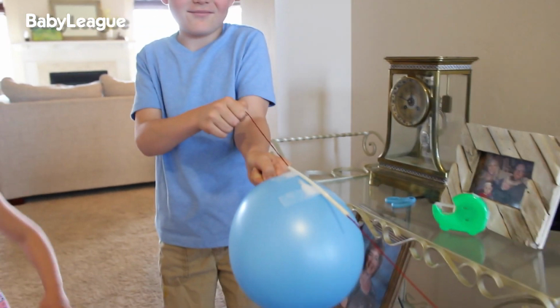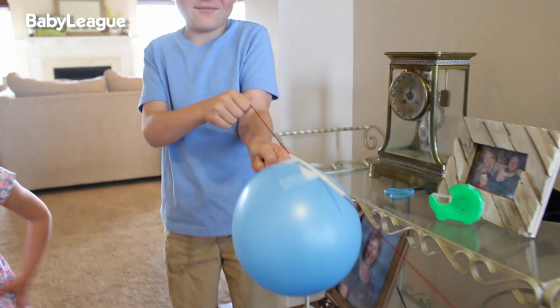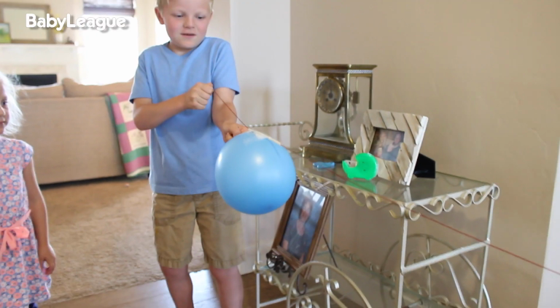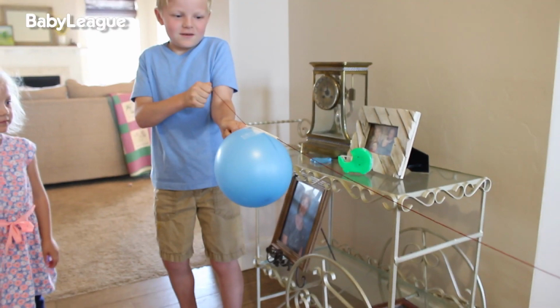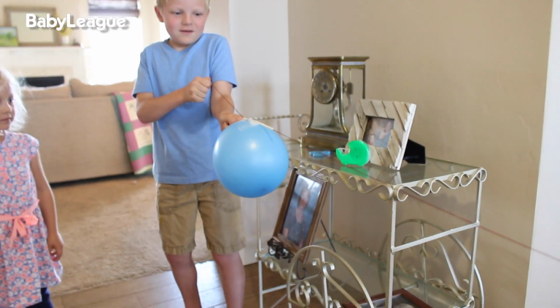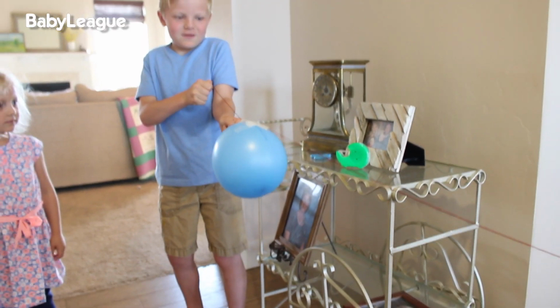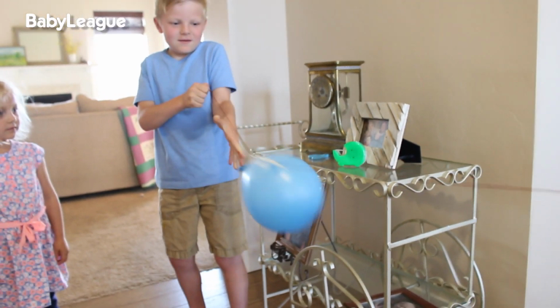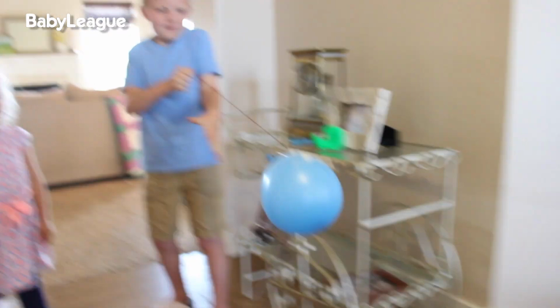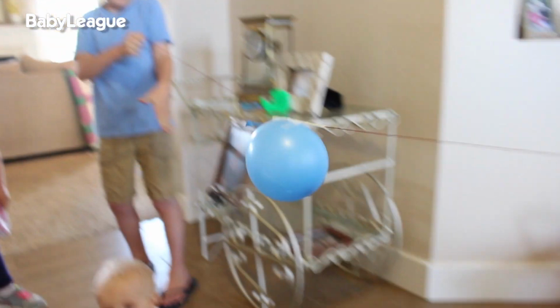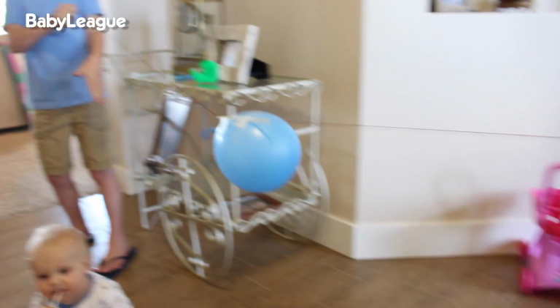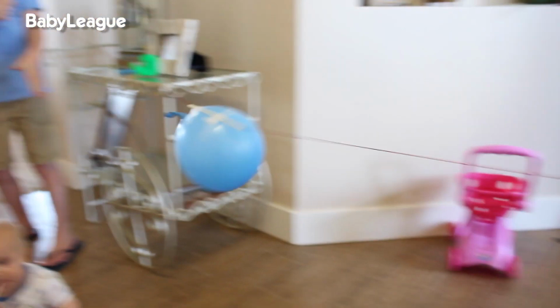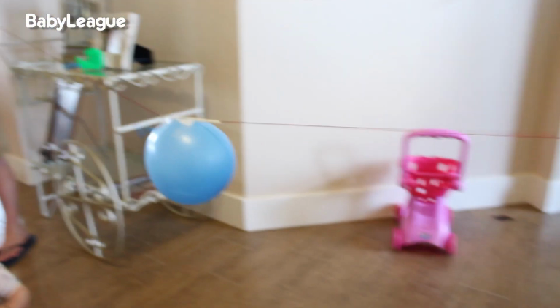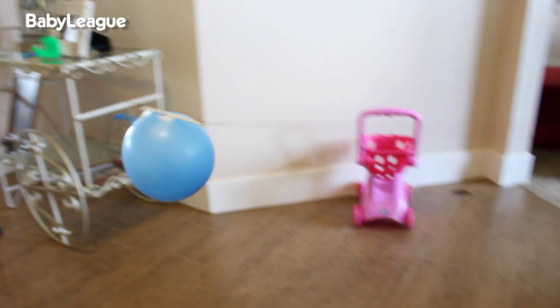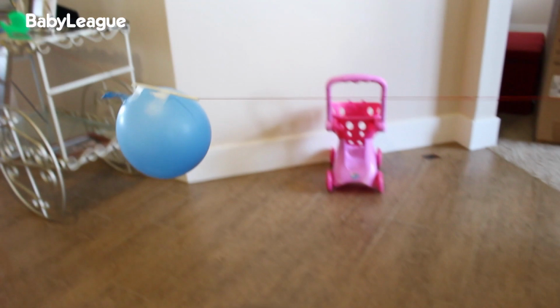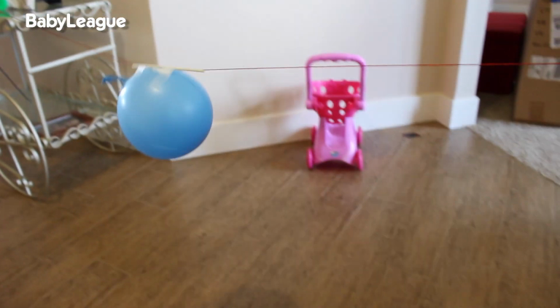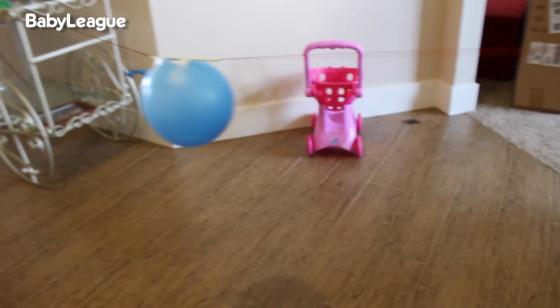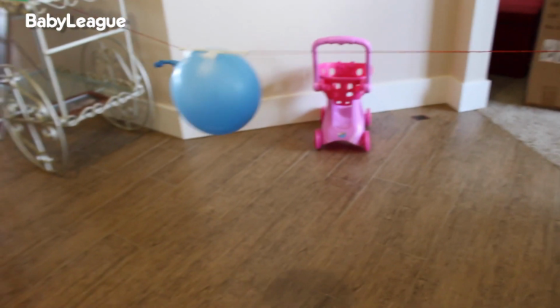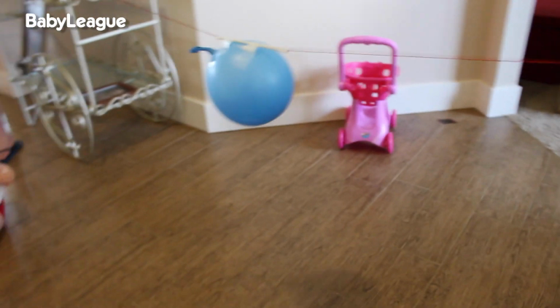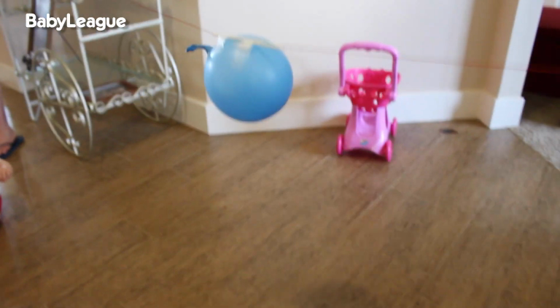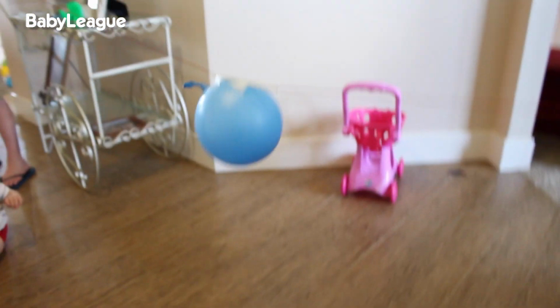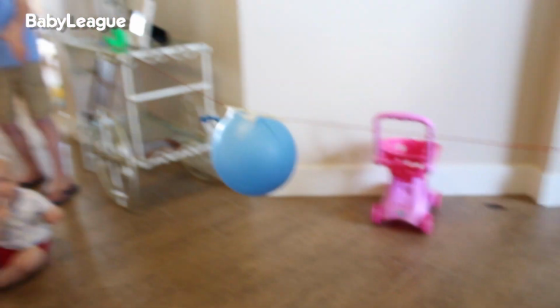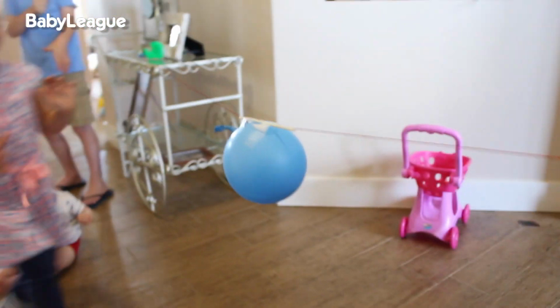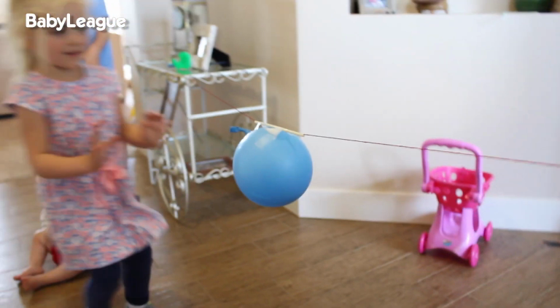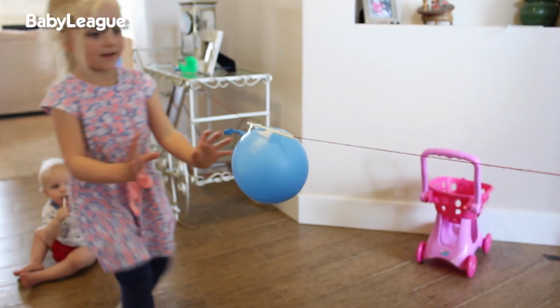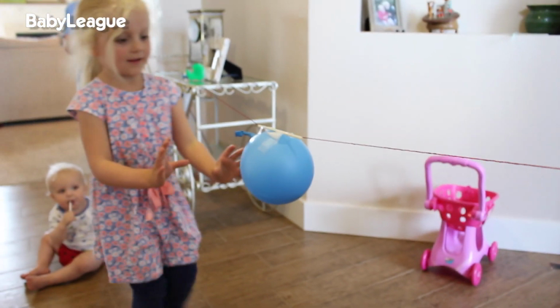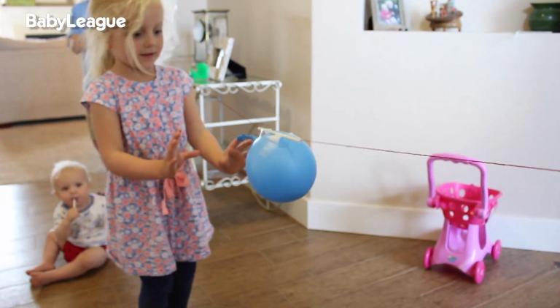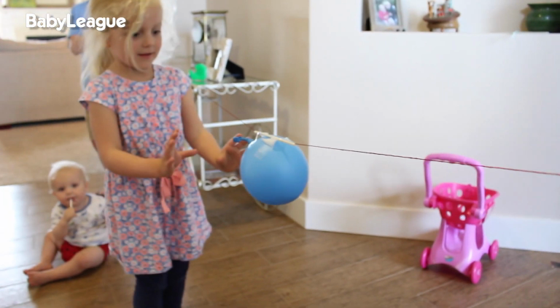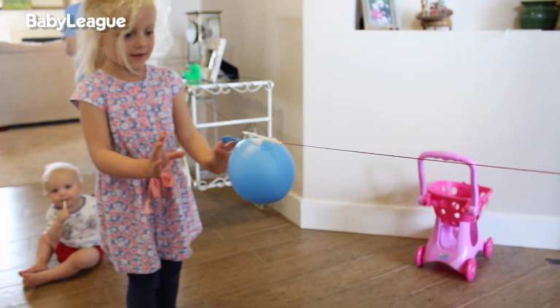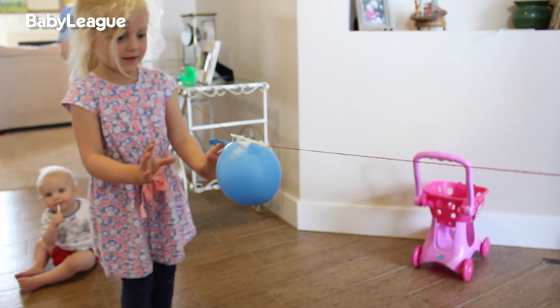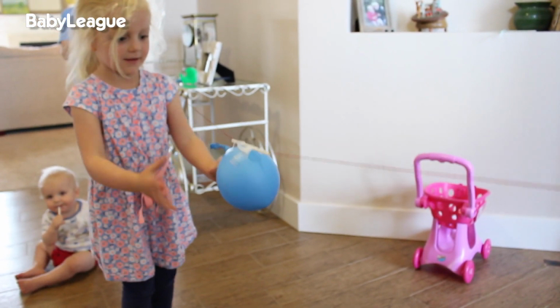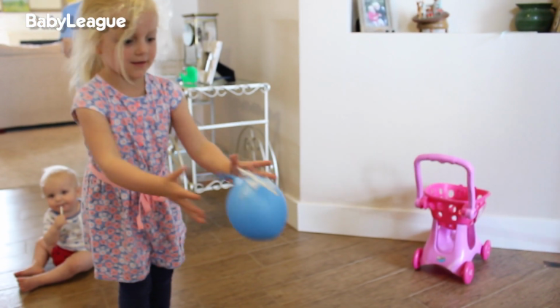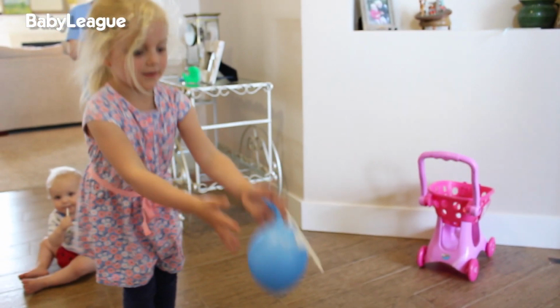Okay, let go of the balloon. I got stopped!